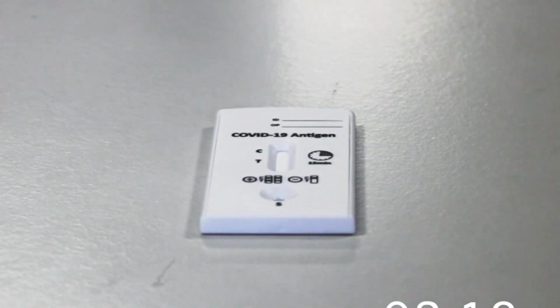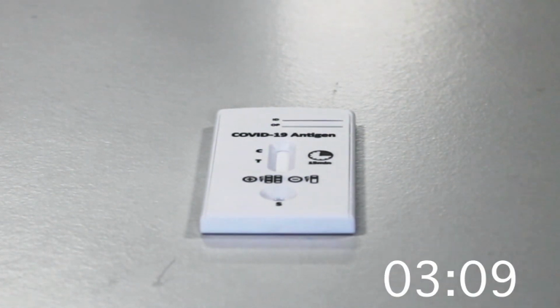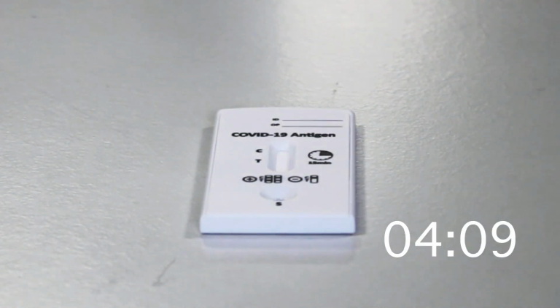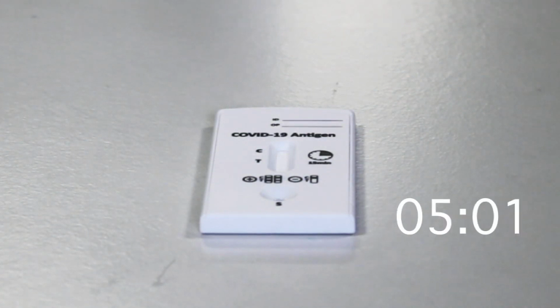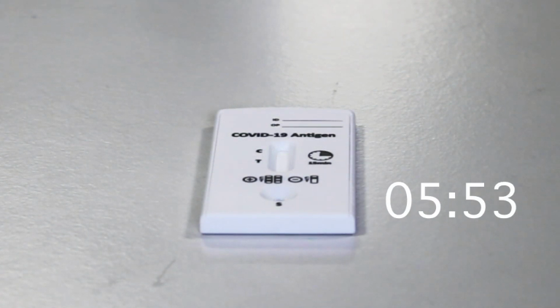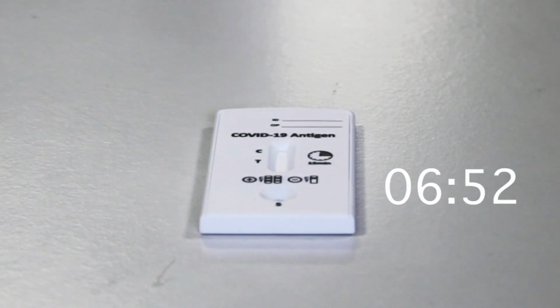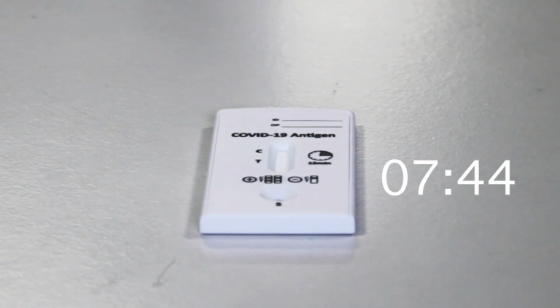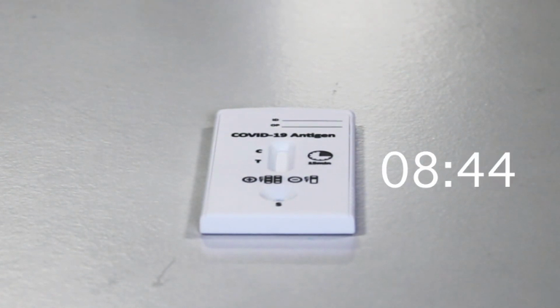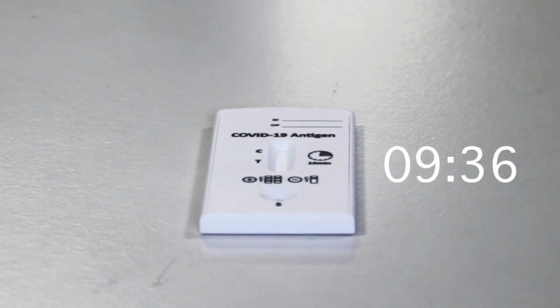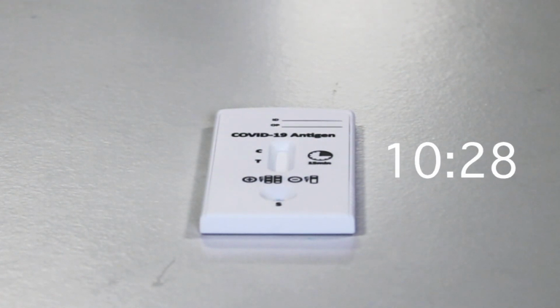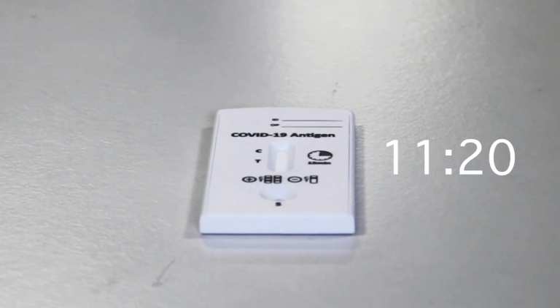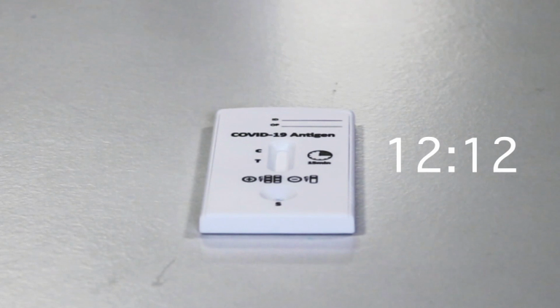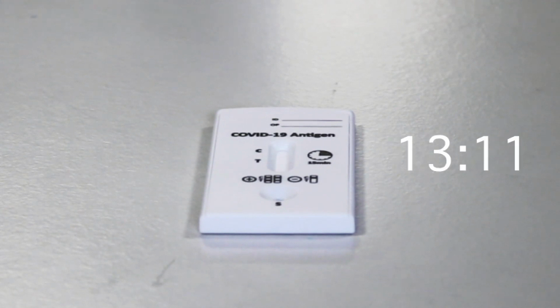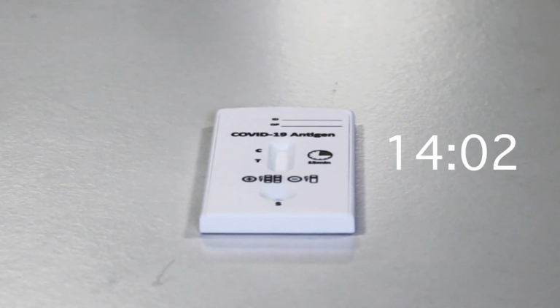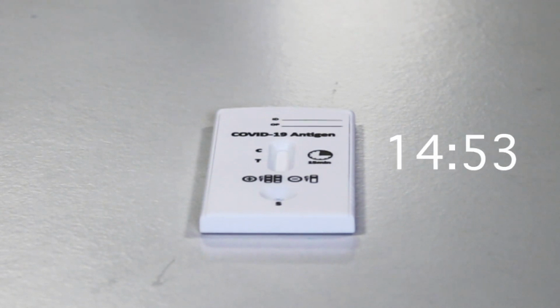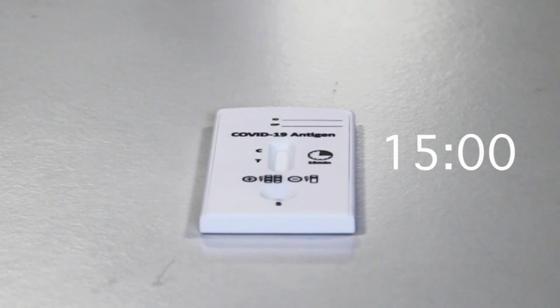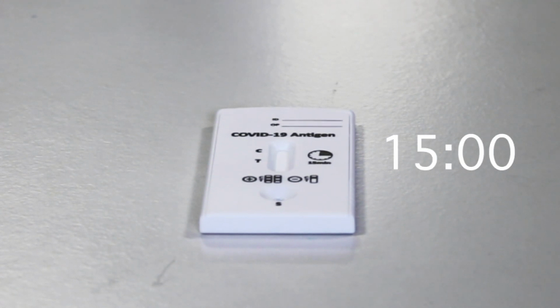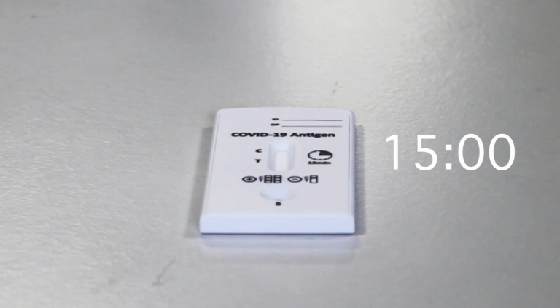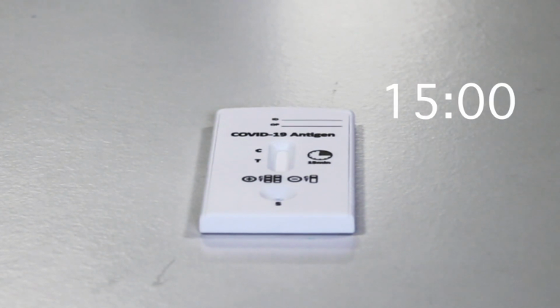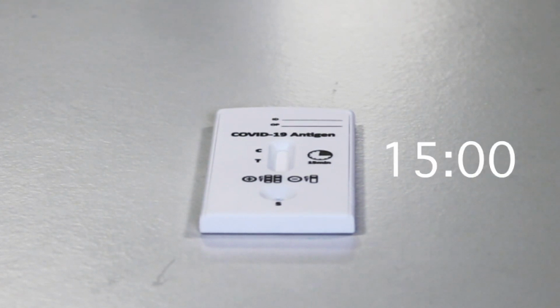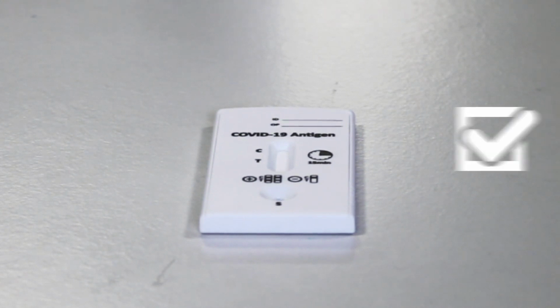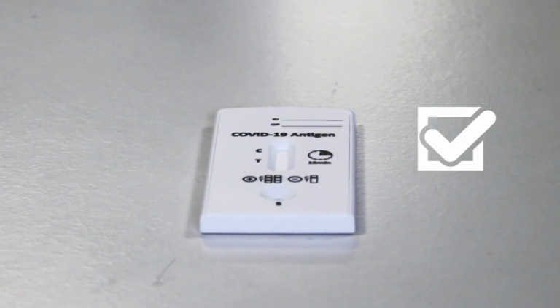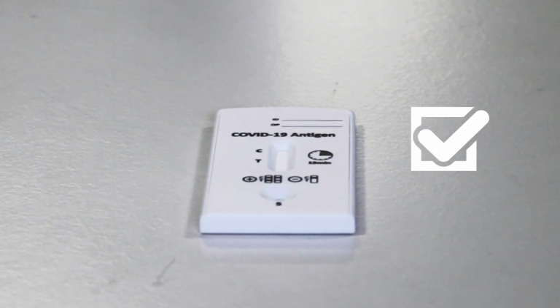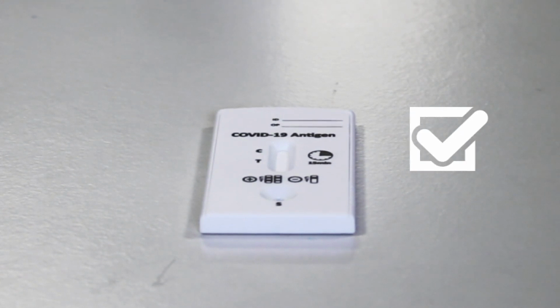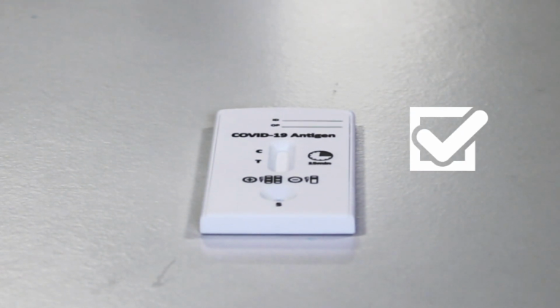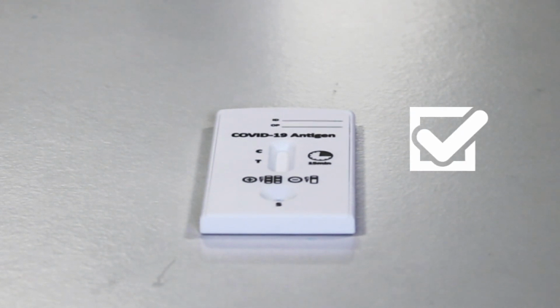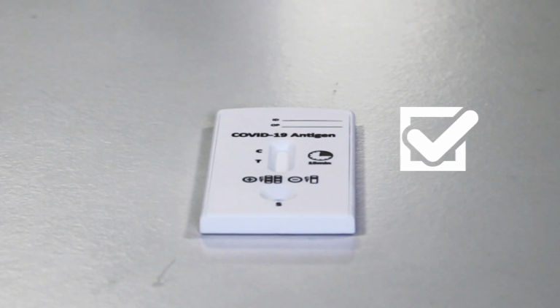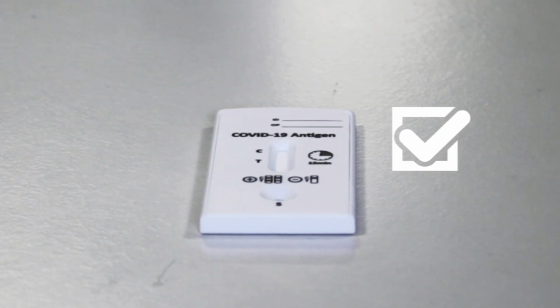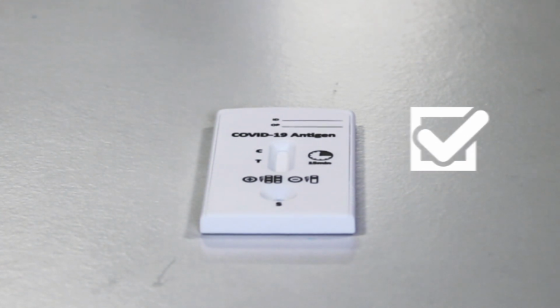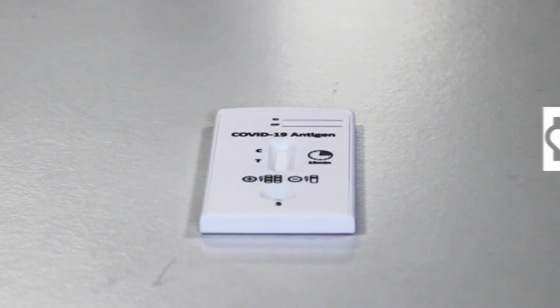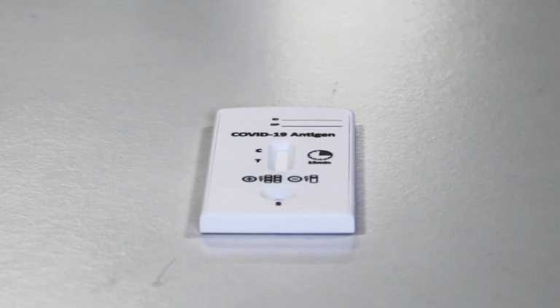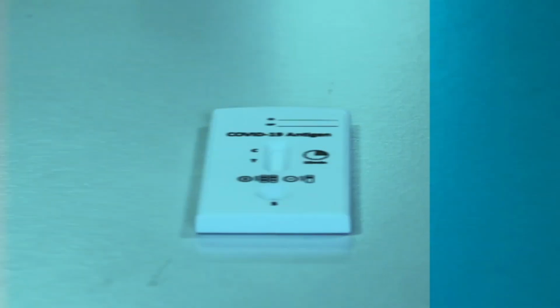Wait 15 minutes for final results. At the end of the 15 minutes, the test results are available.